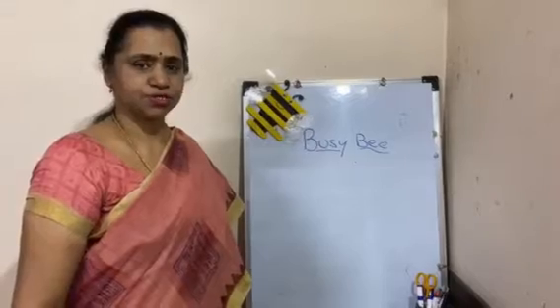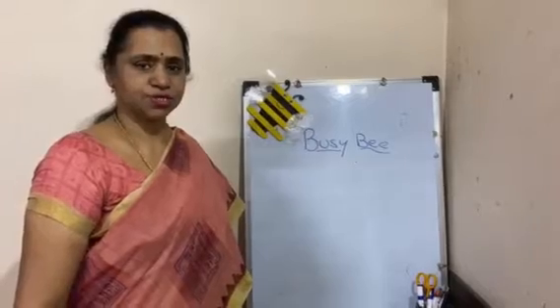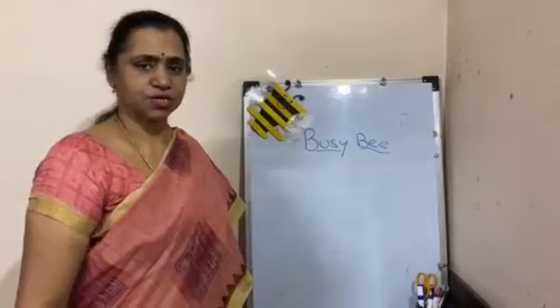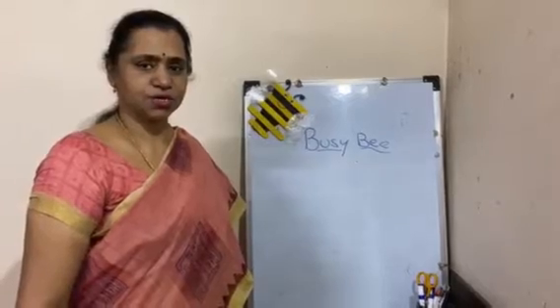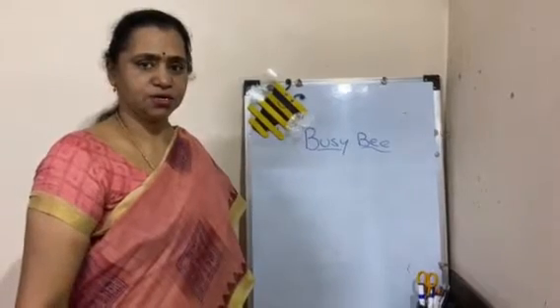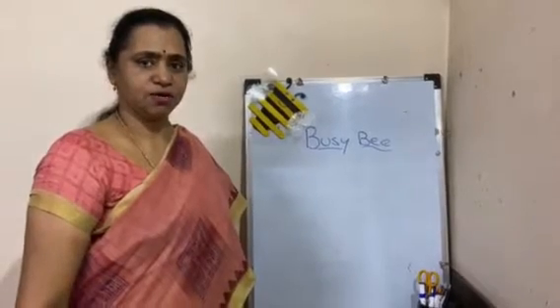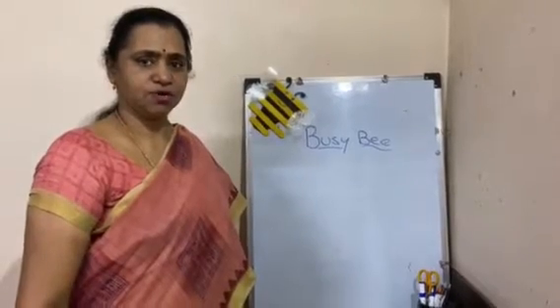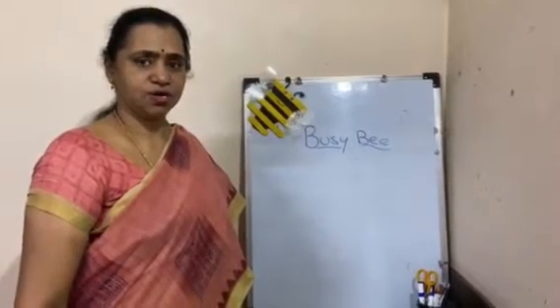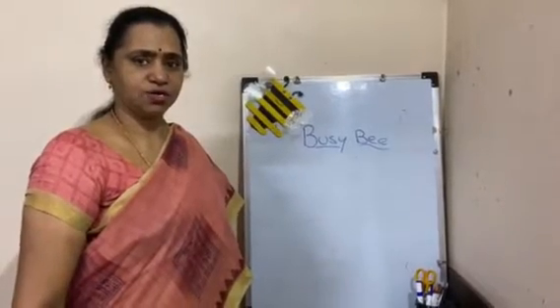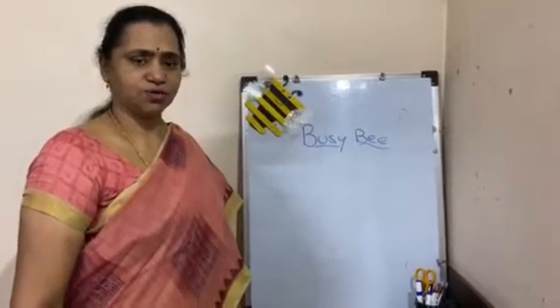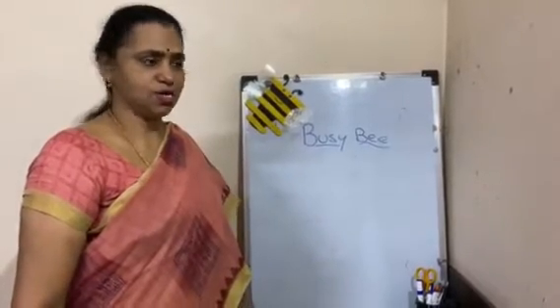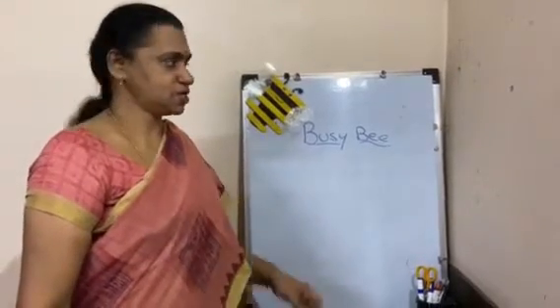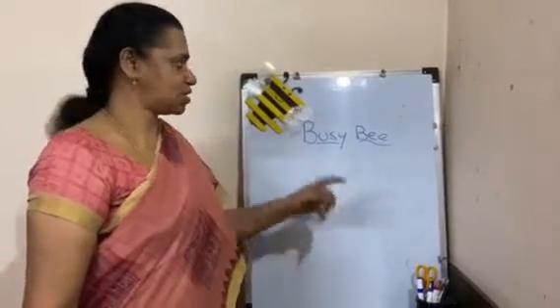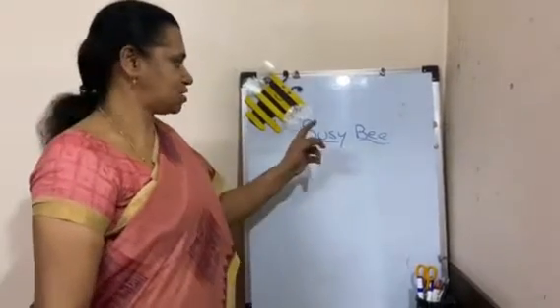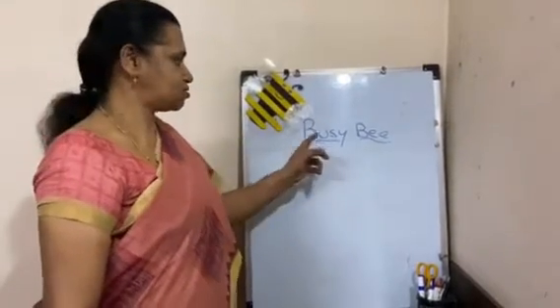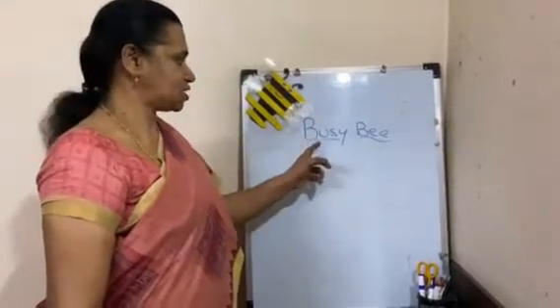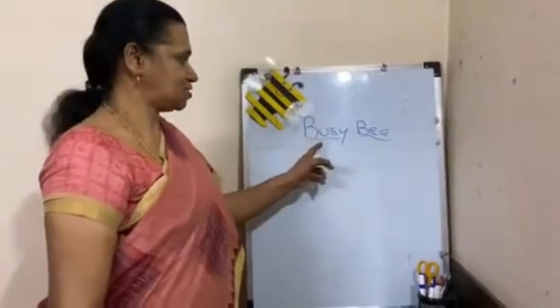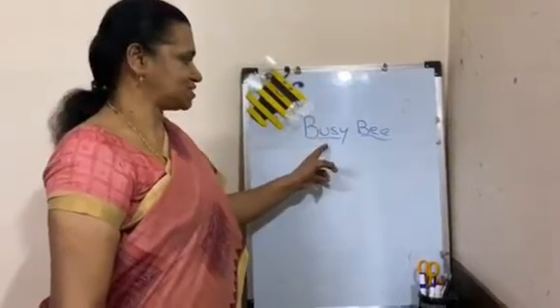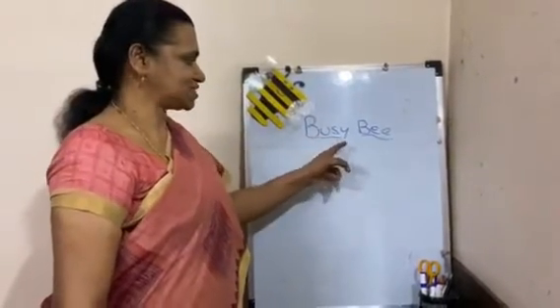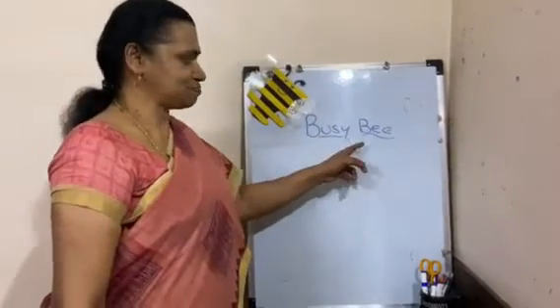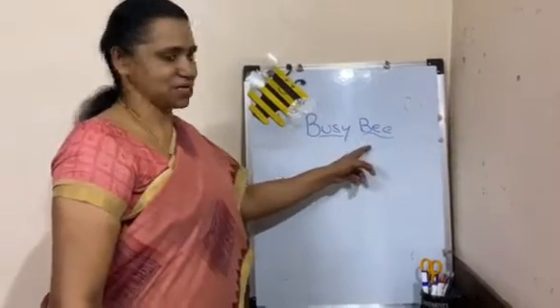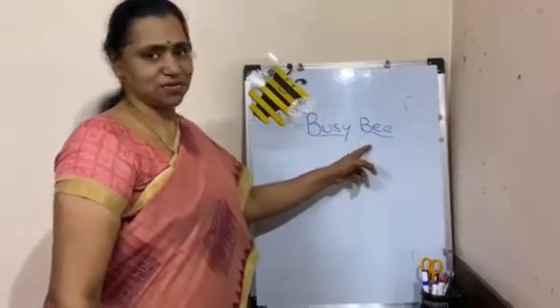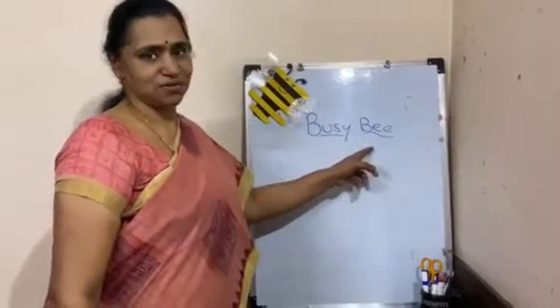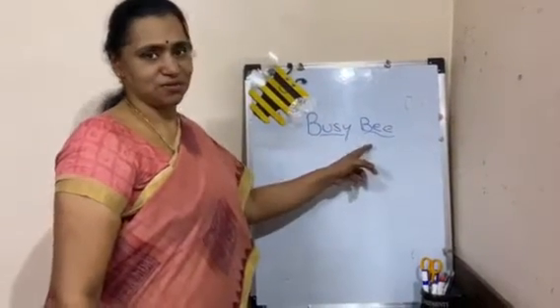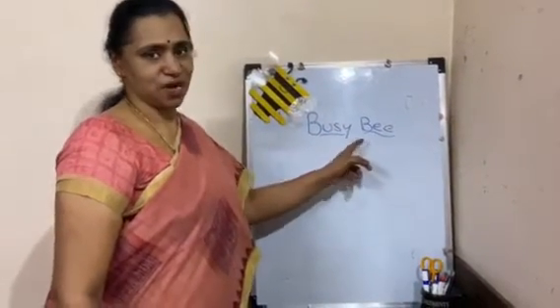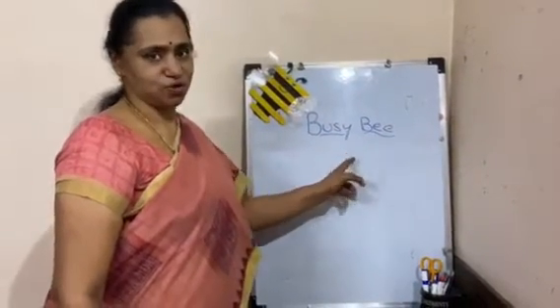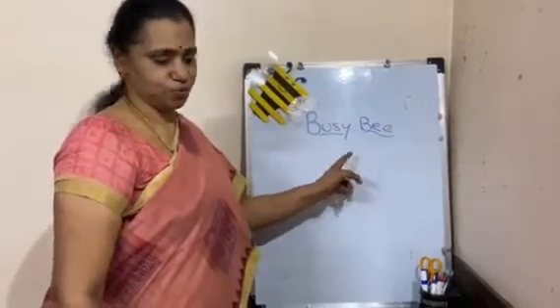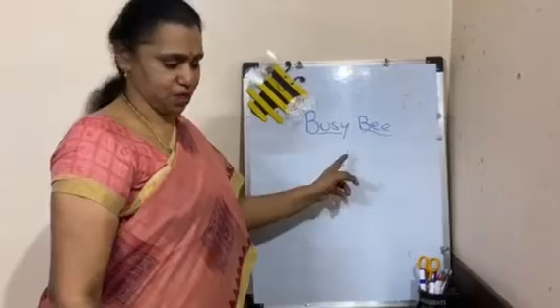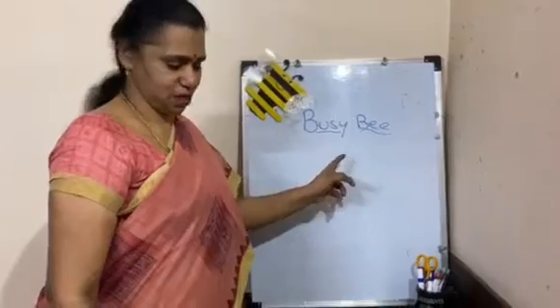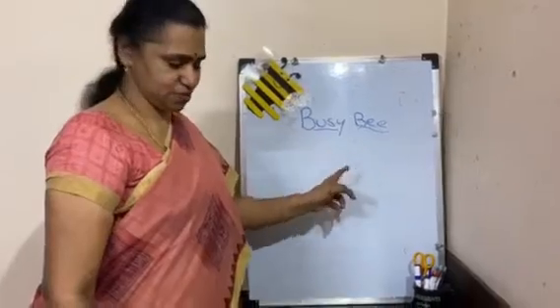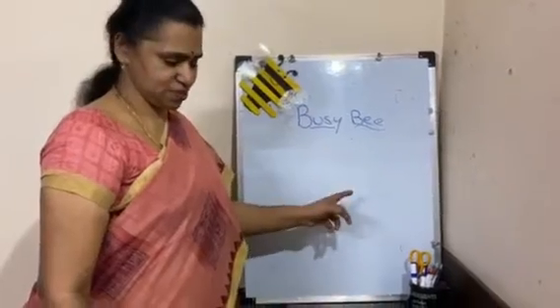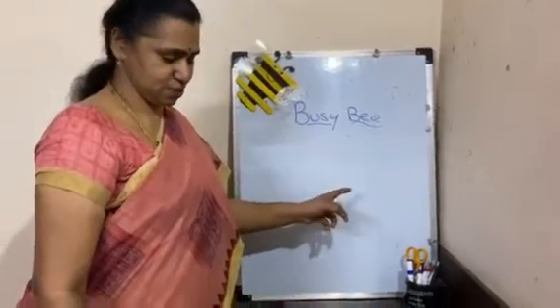Today we are going to learn about a busy bee — how to make a busy bee.